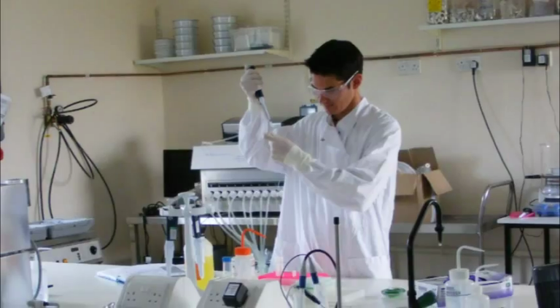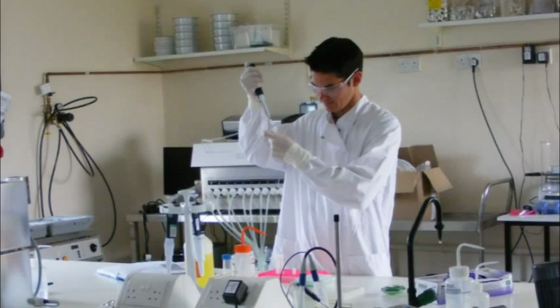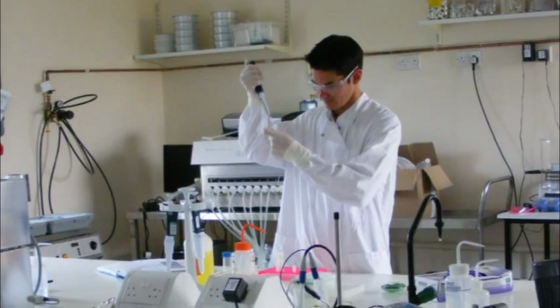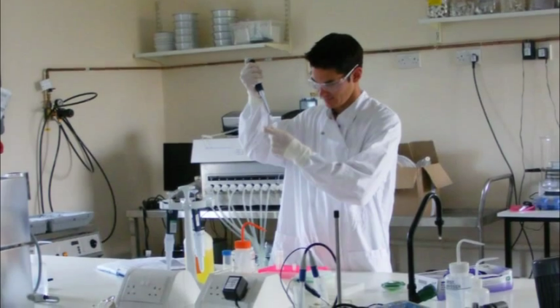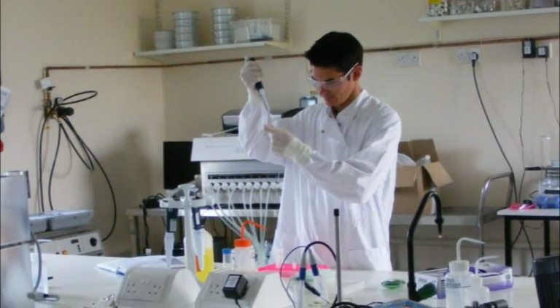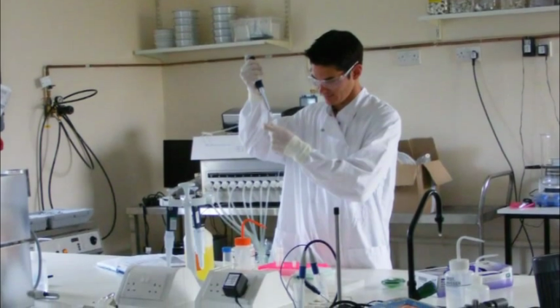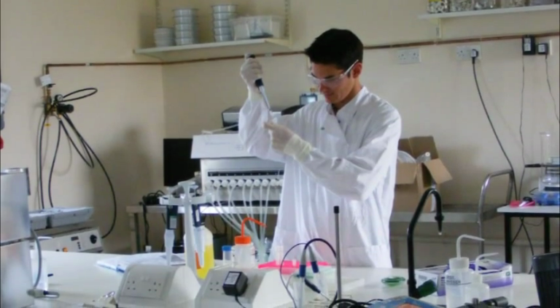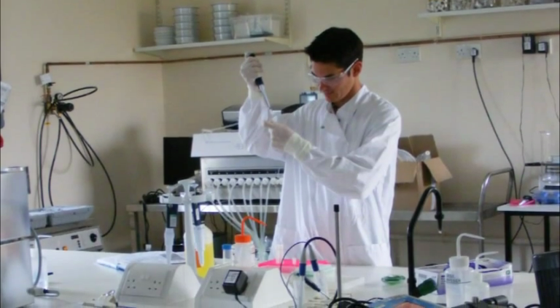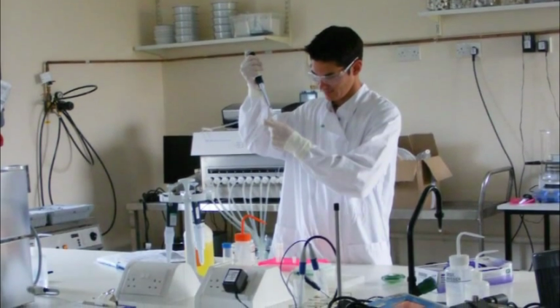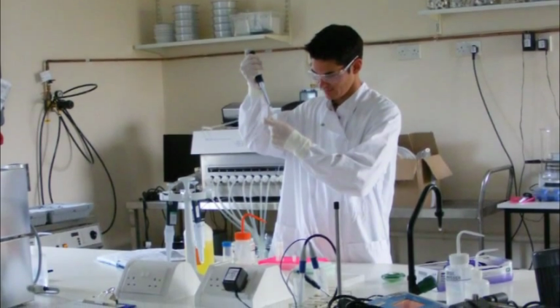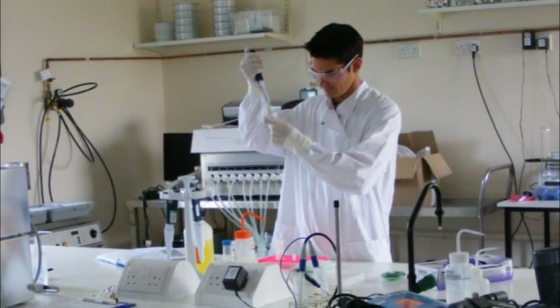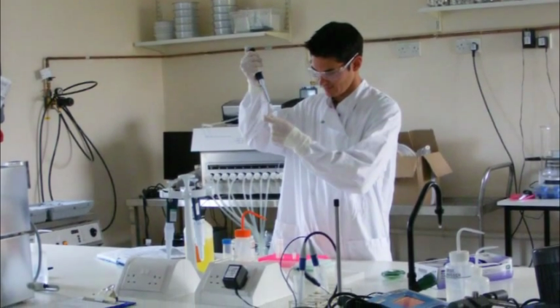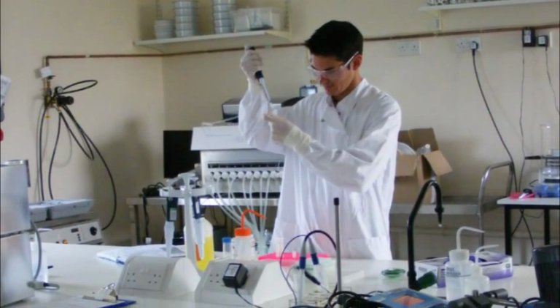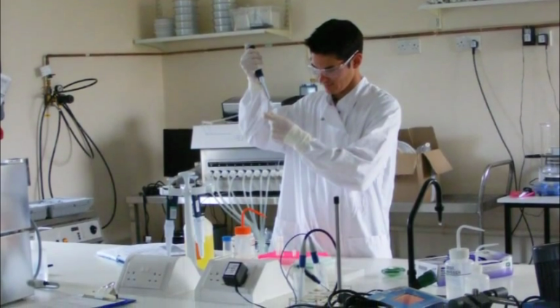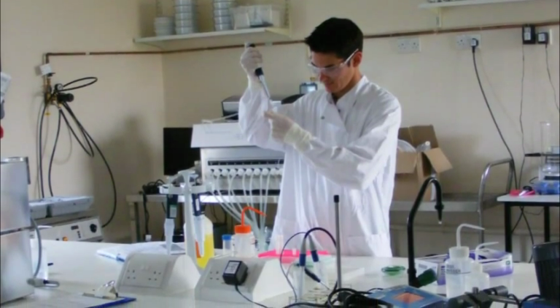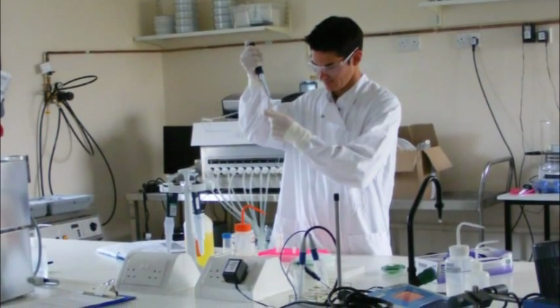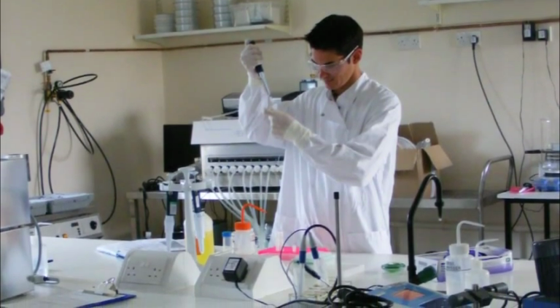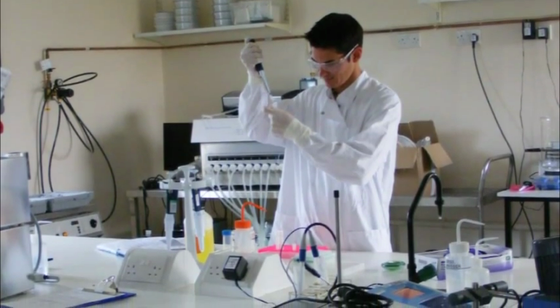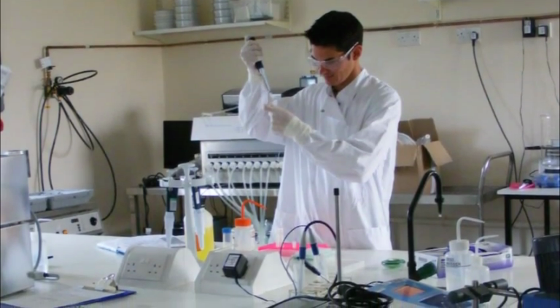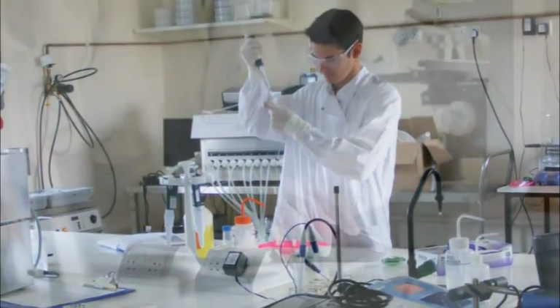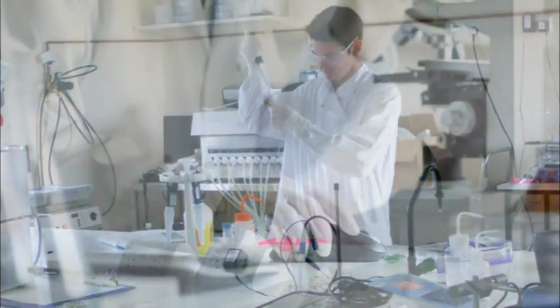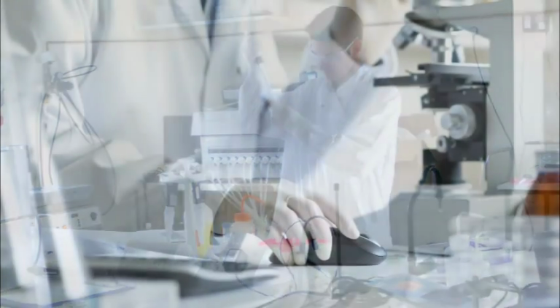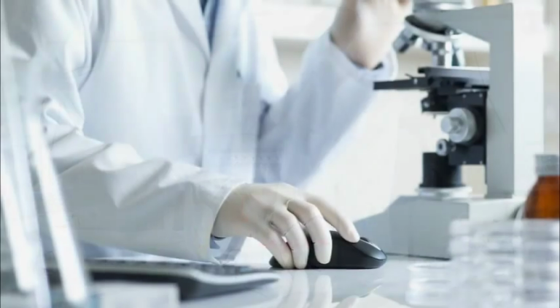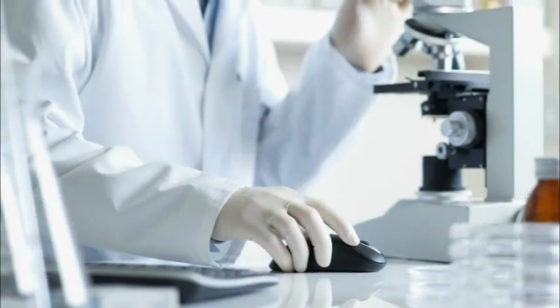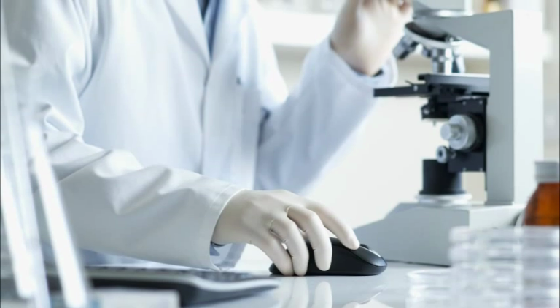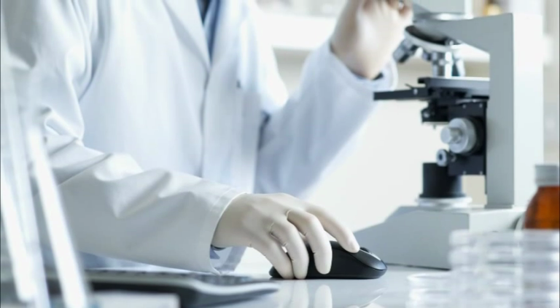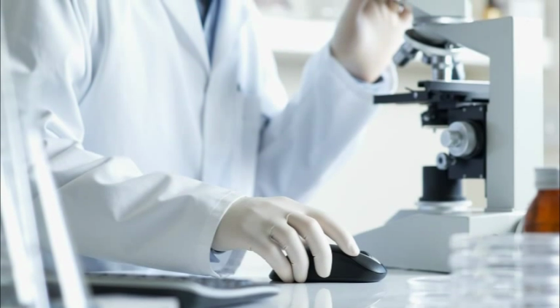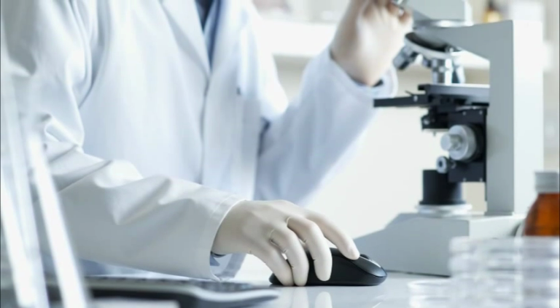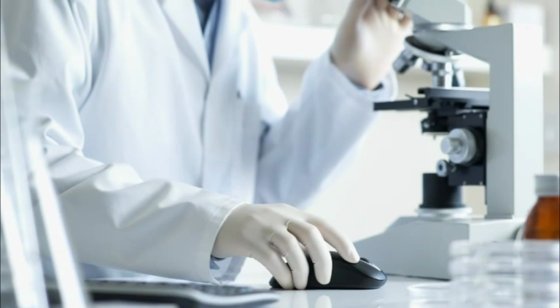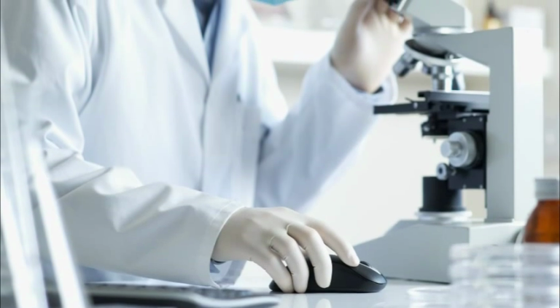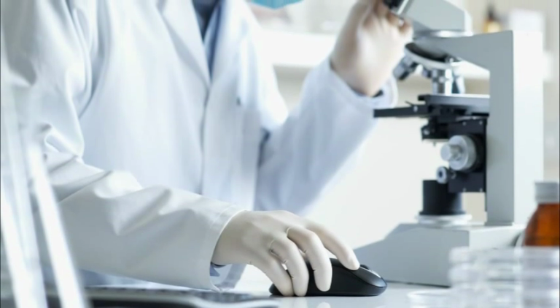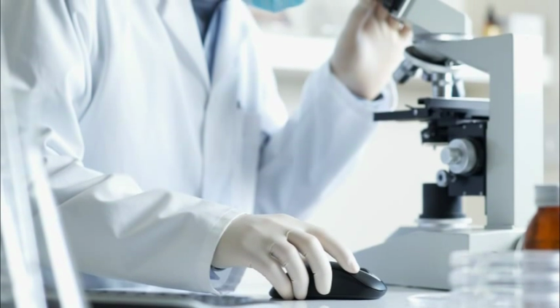Samples taken from this fermenter would be used in analytical method development and particularly for qualification and validation of those methods.